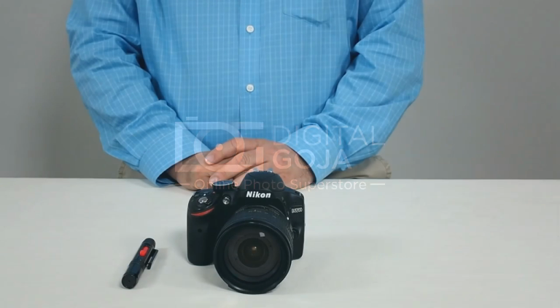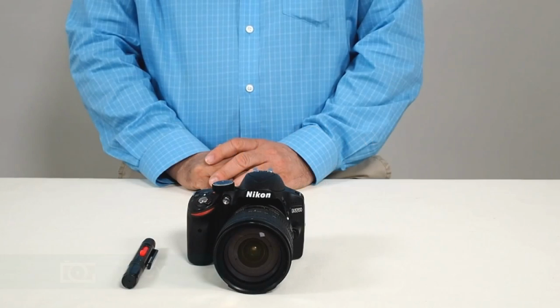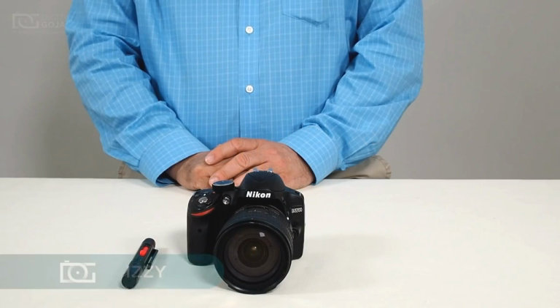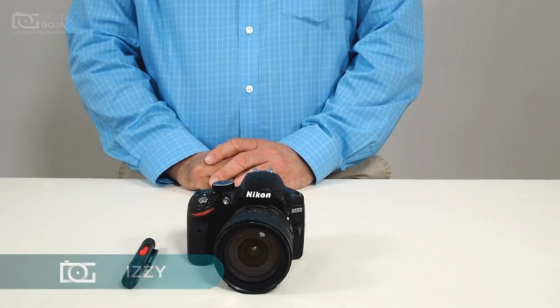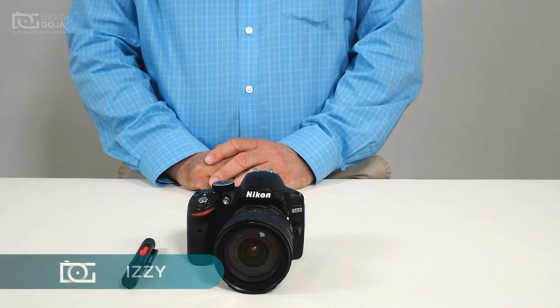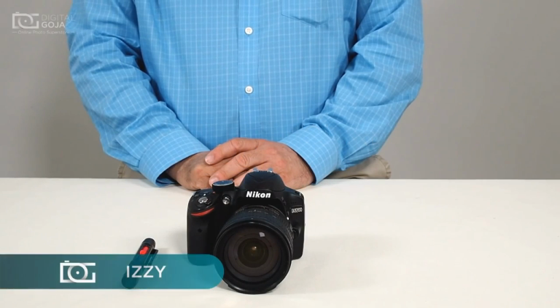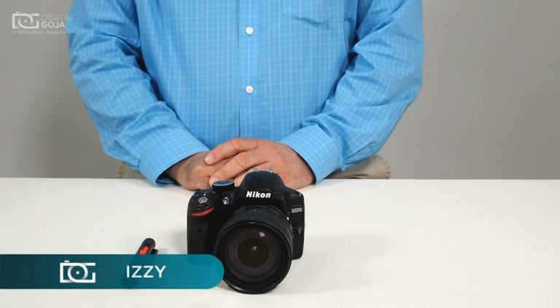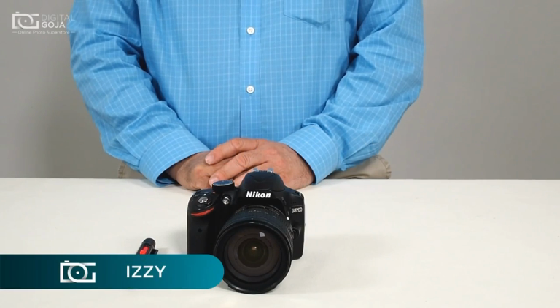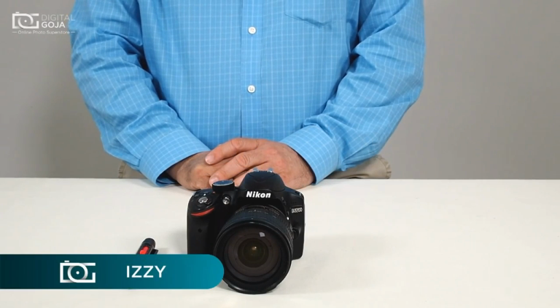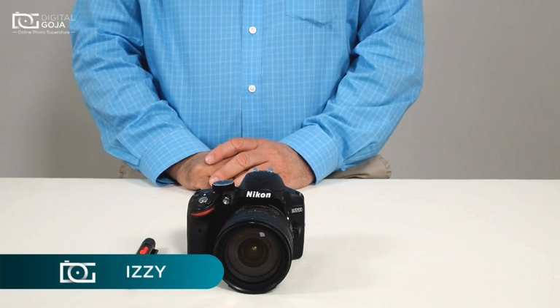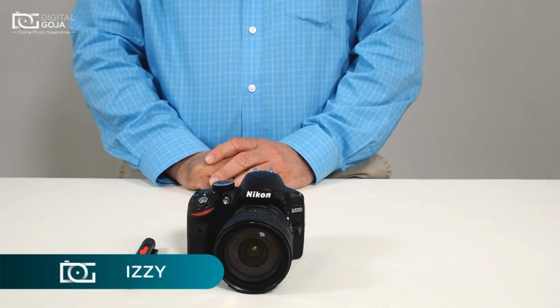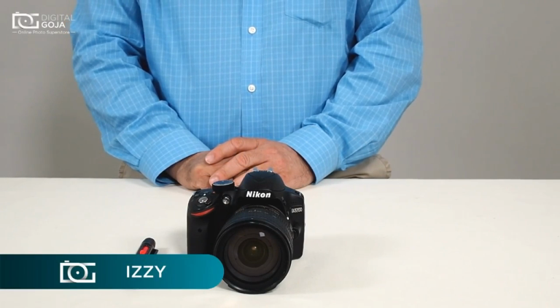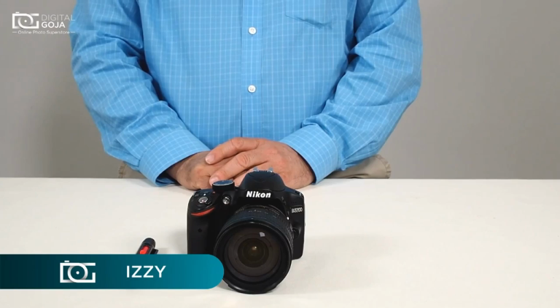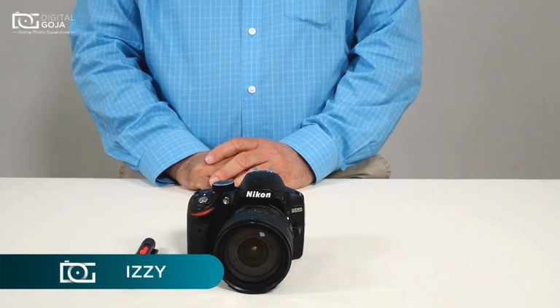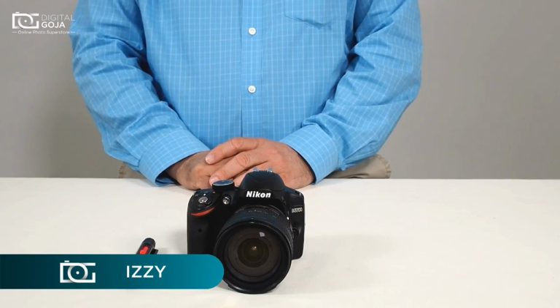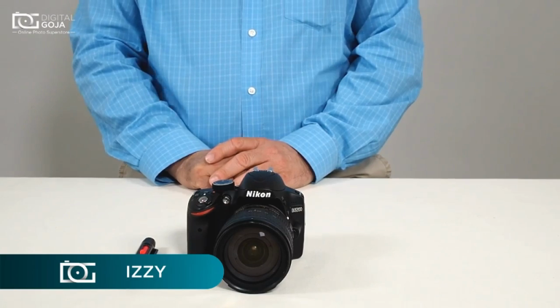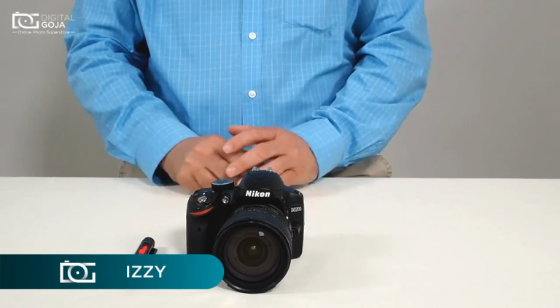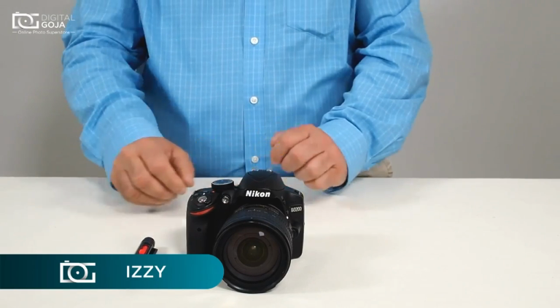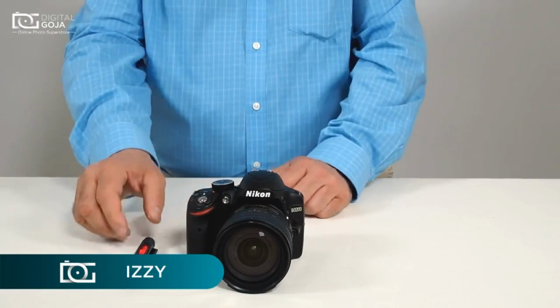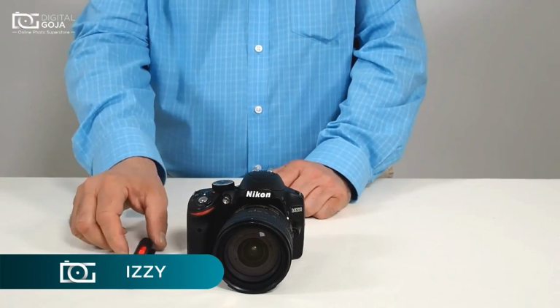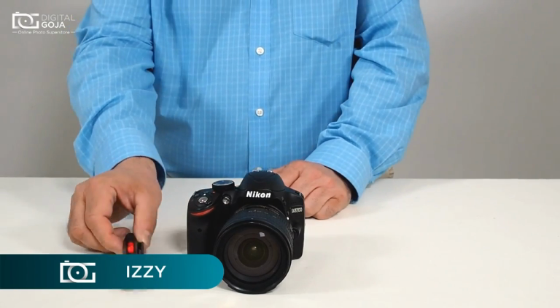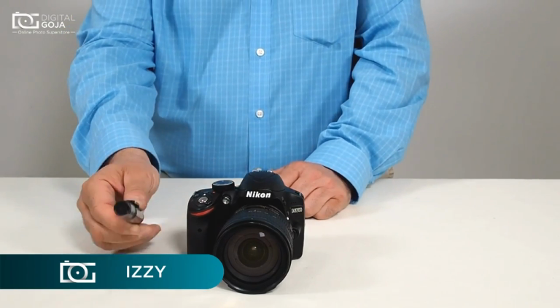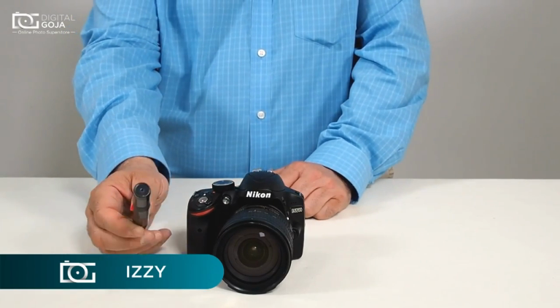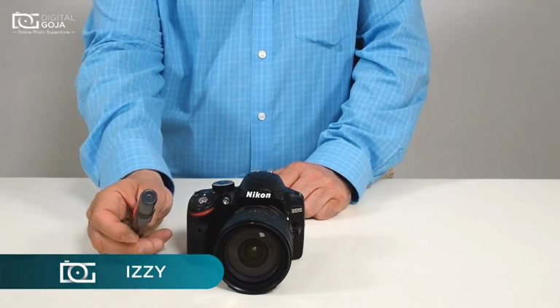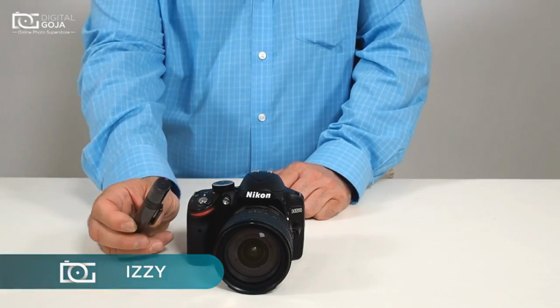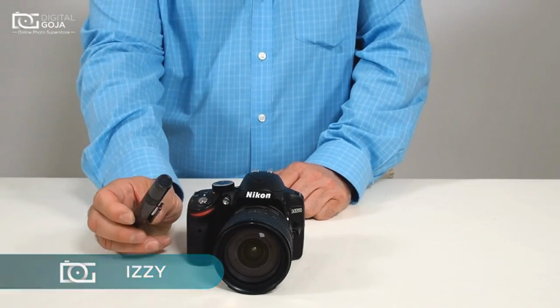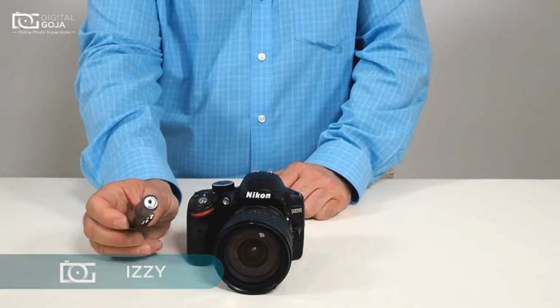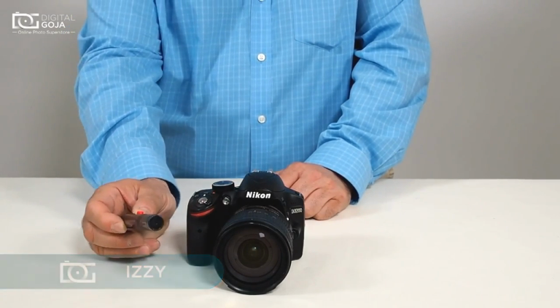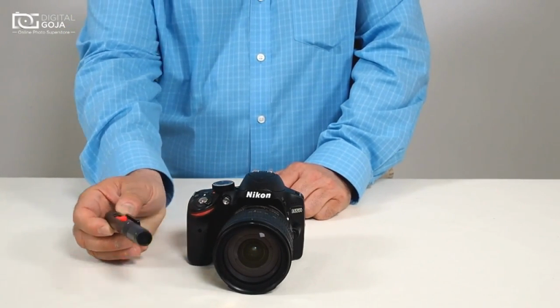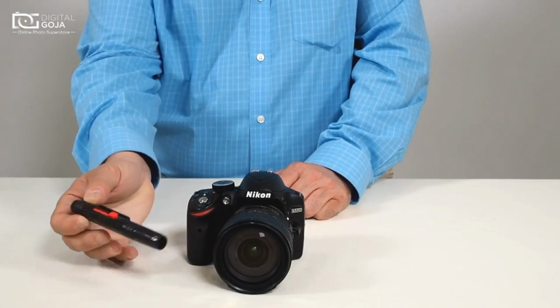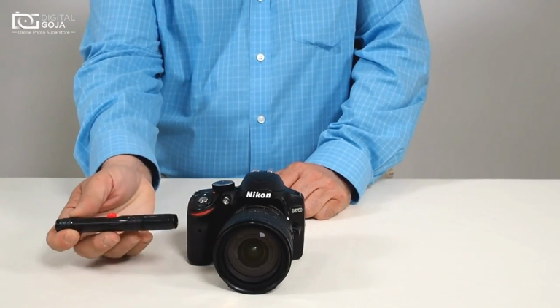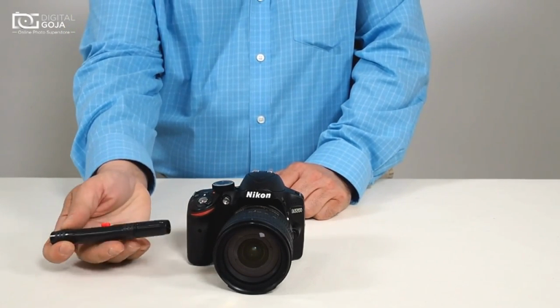Hi there, I'm Izzy from DigitalGoja.com and today we're going to take a look at the Altura Lens Cleaning Tool.